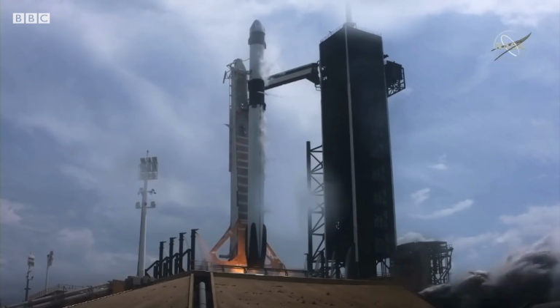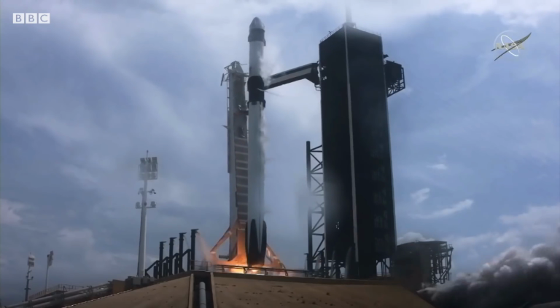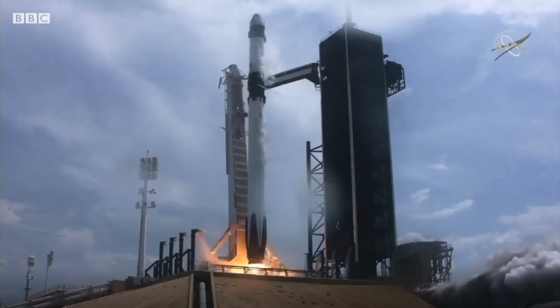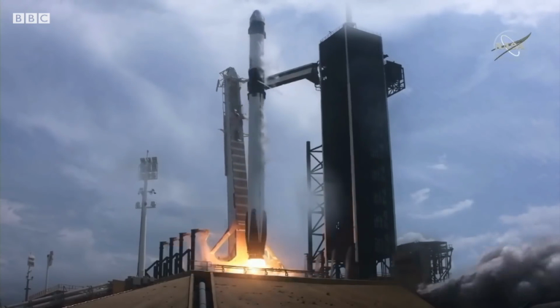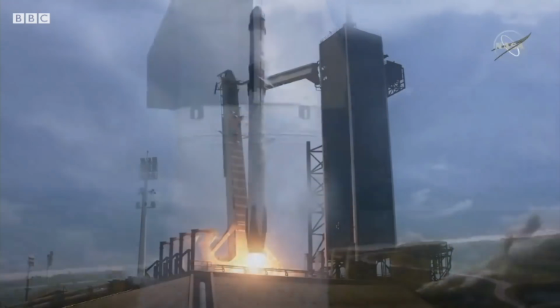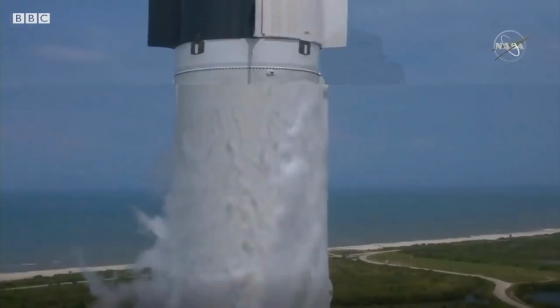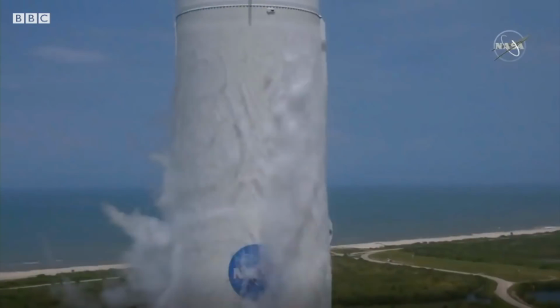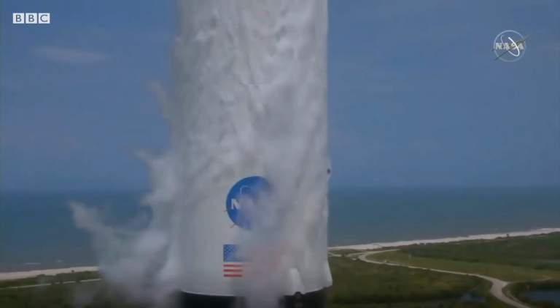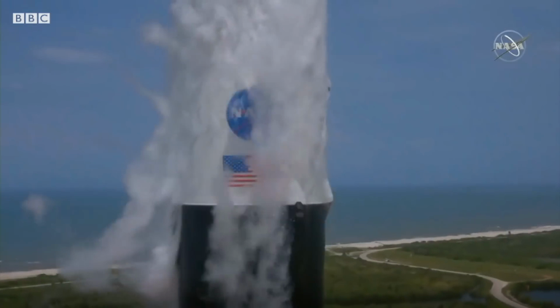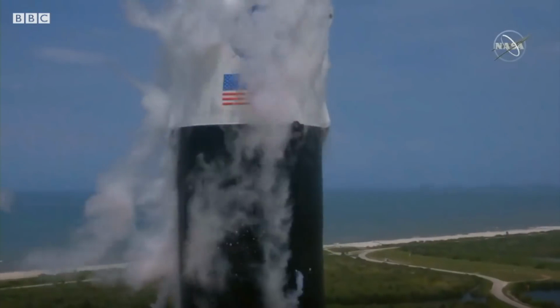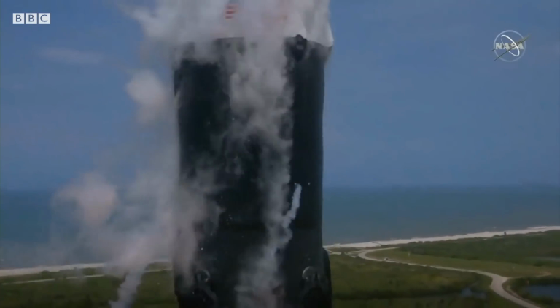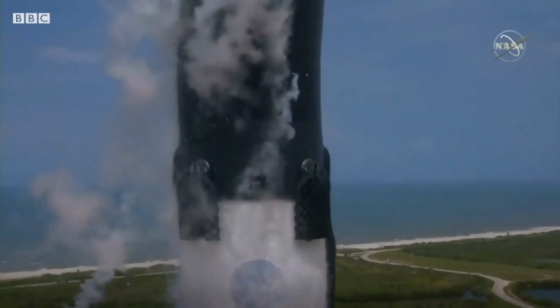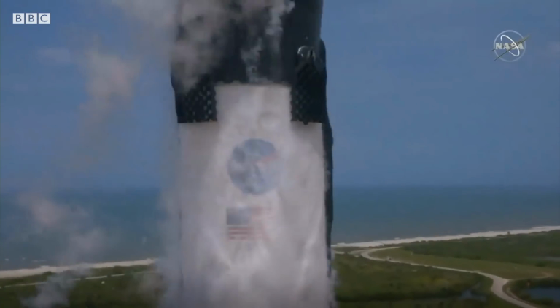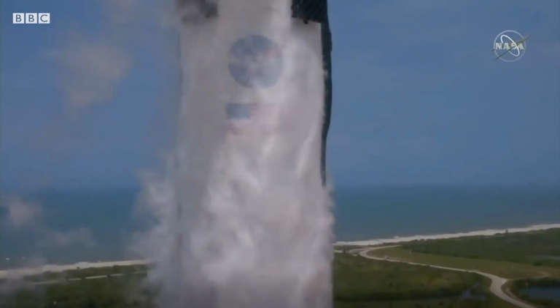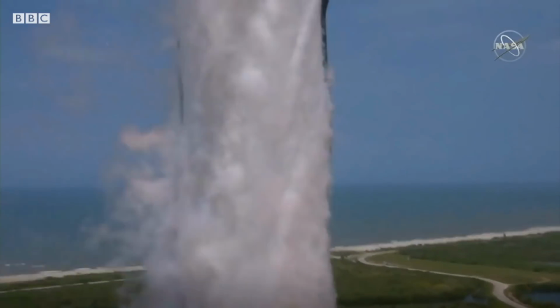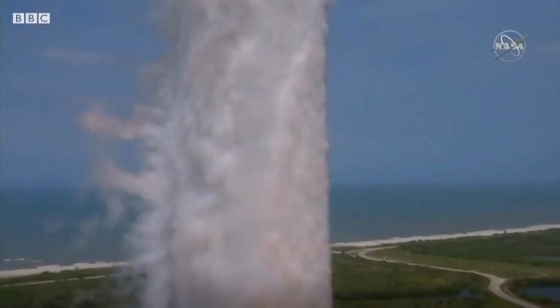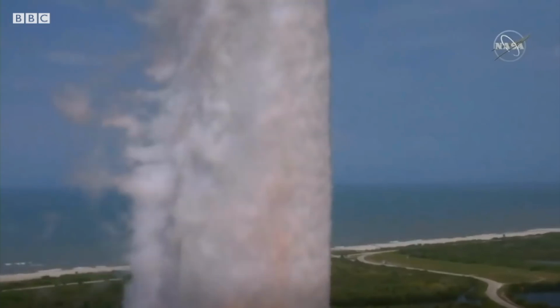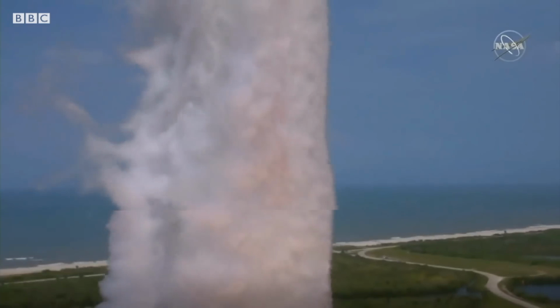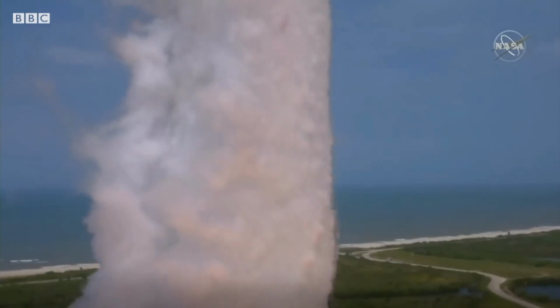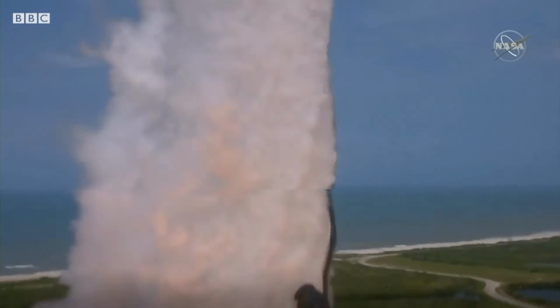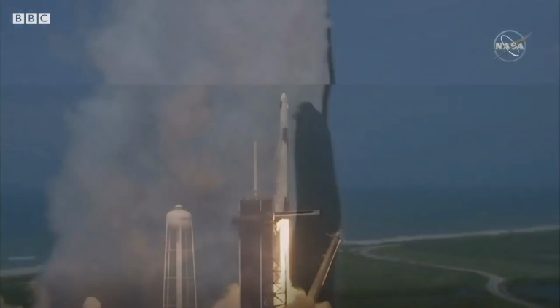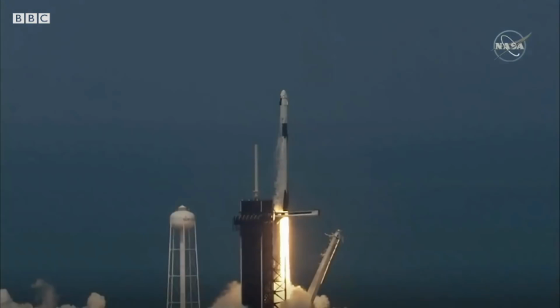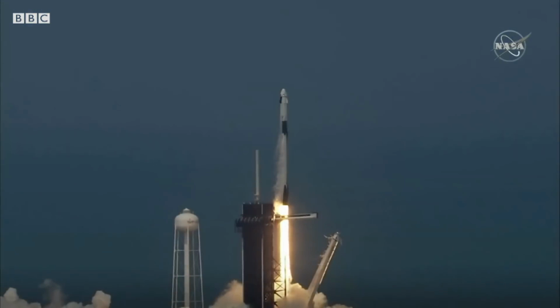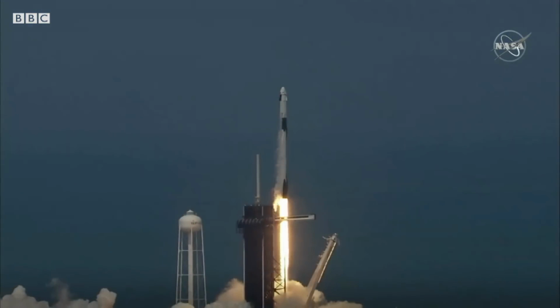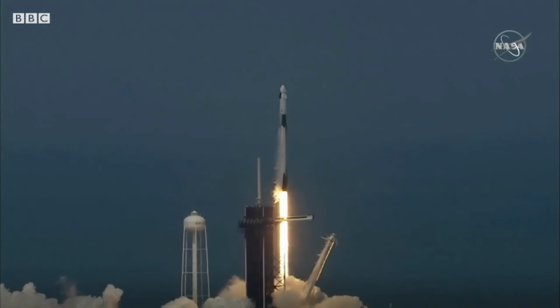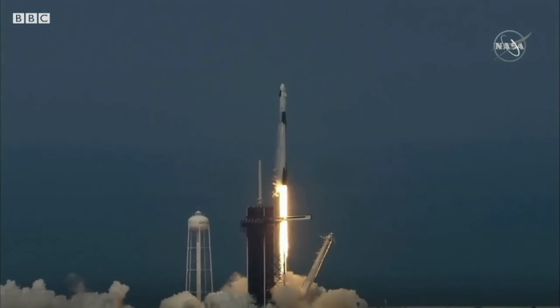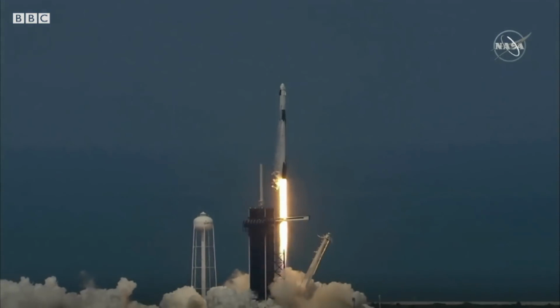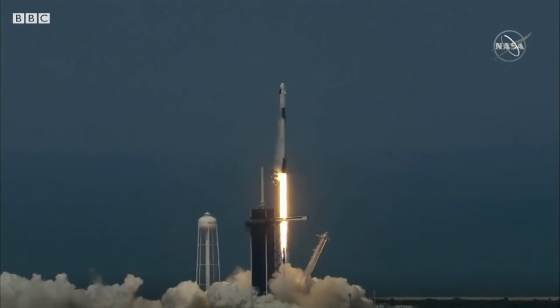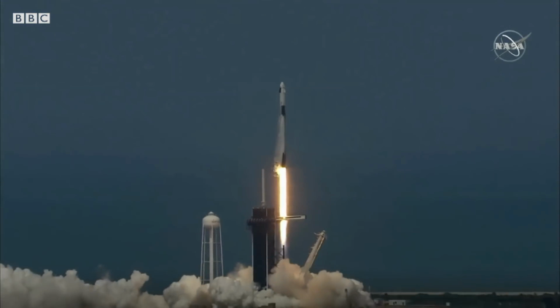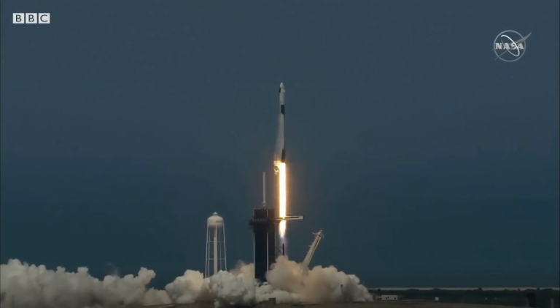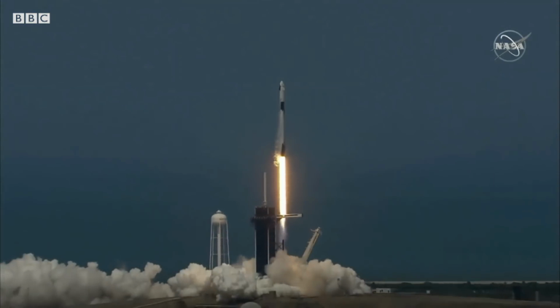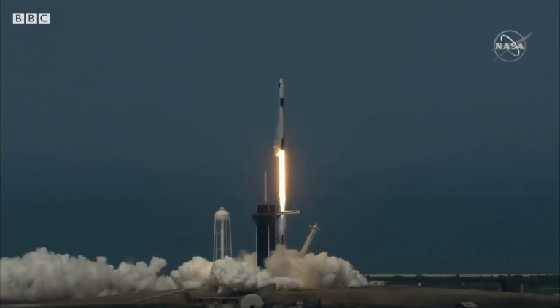Liftoff of the Falcon 9 and Crew Dragon. Go NASA! Go SpaceX! Godspeed, Bob and Doug.